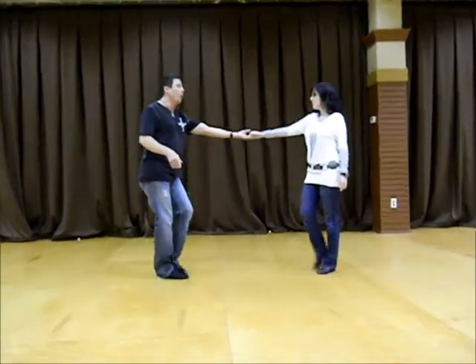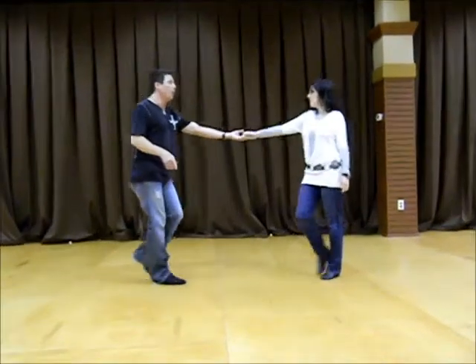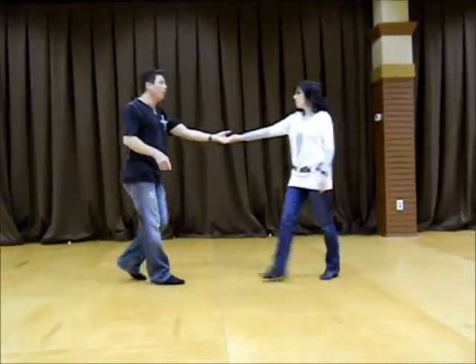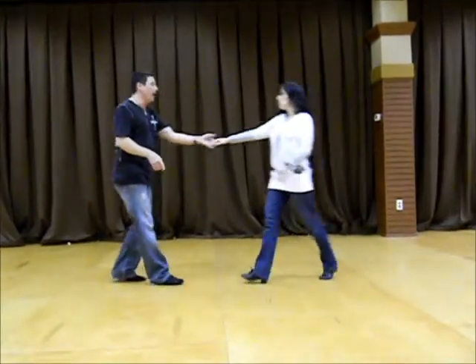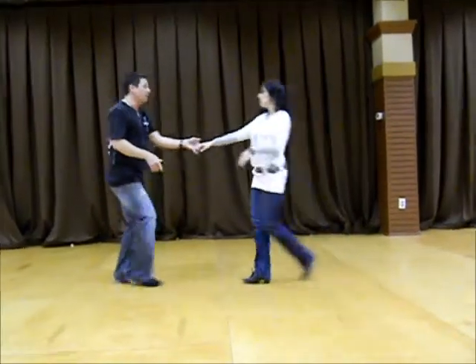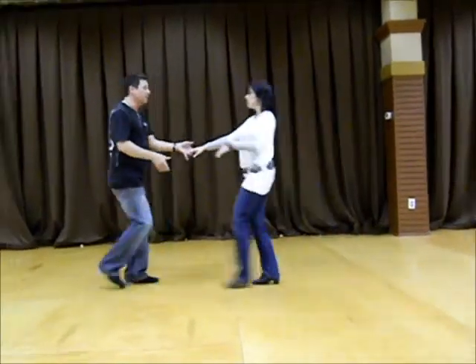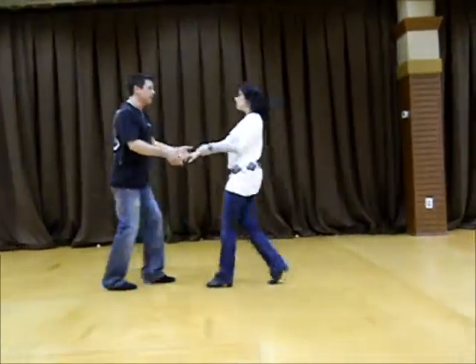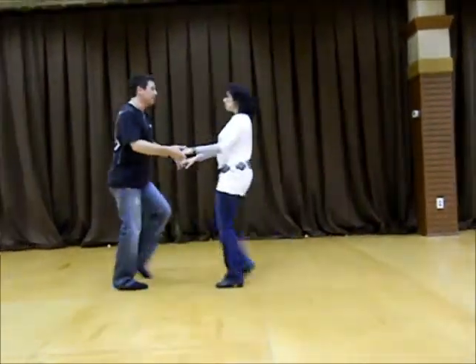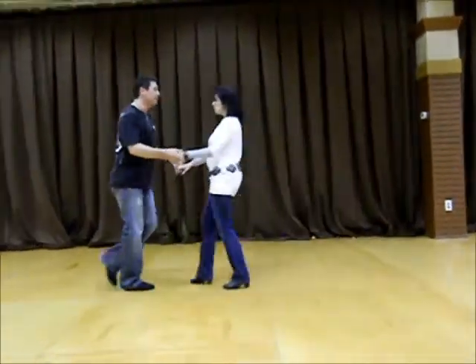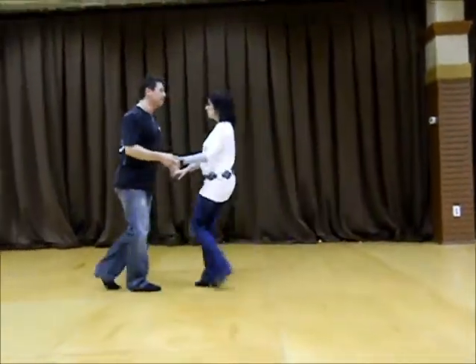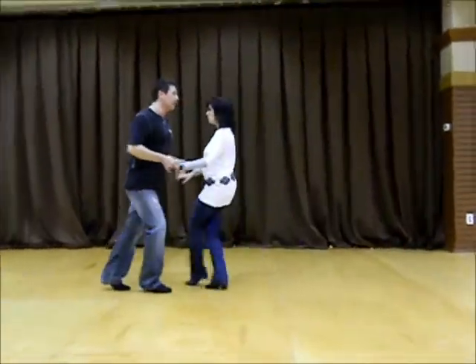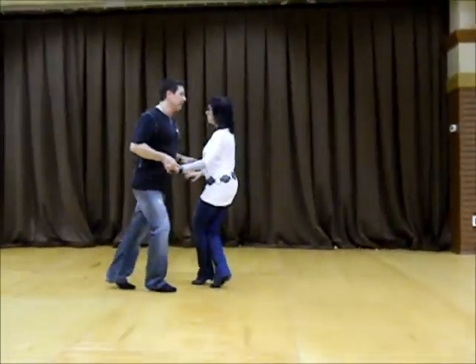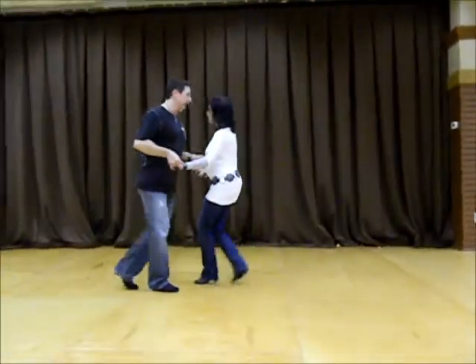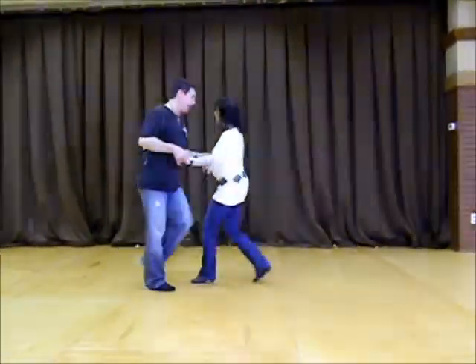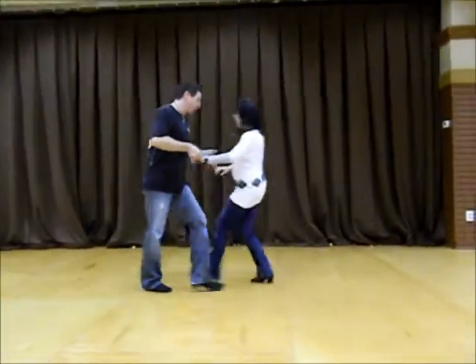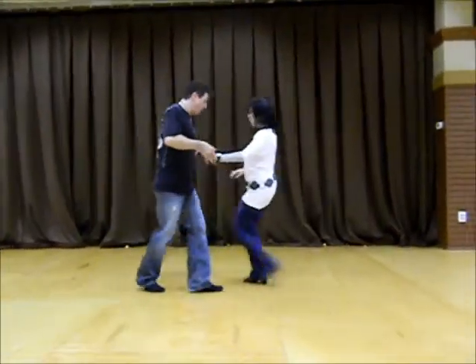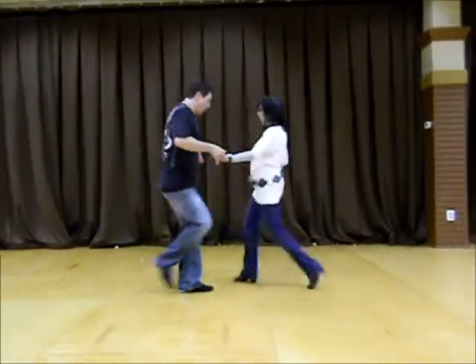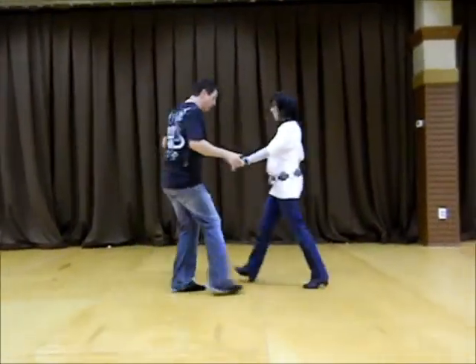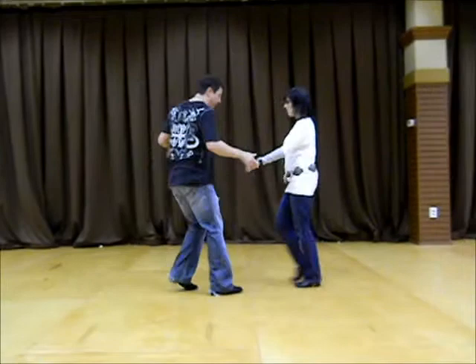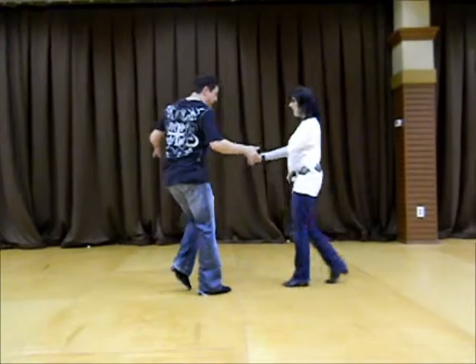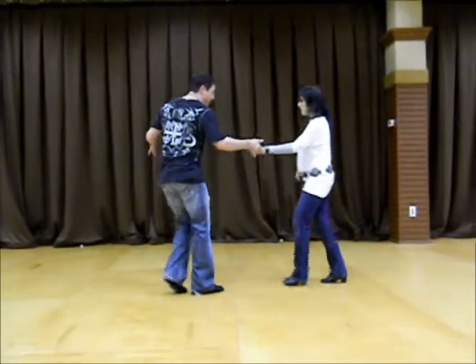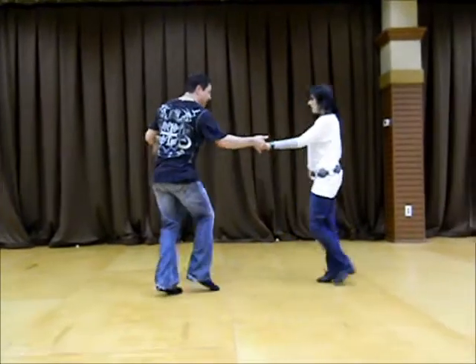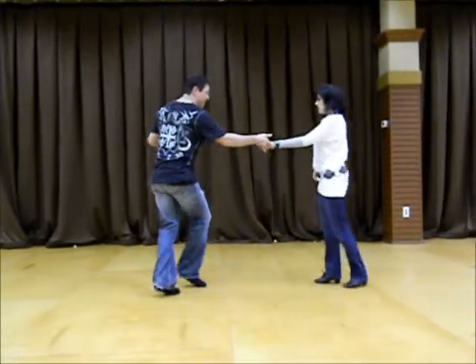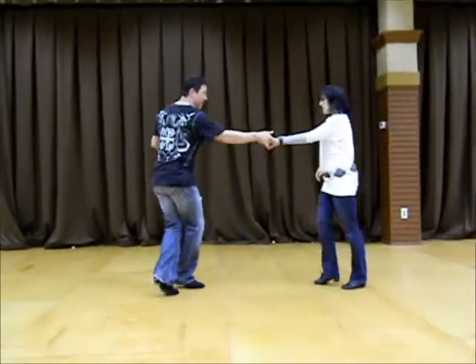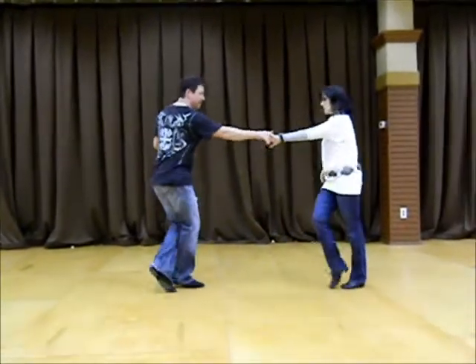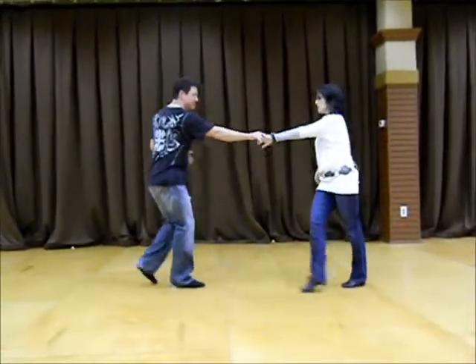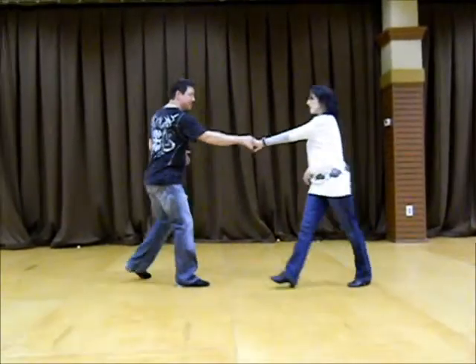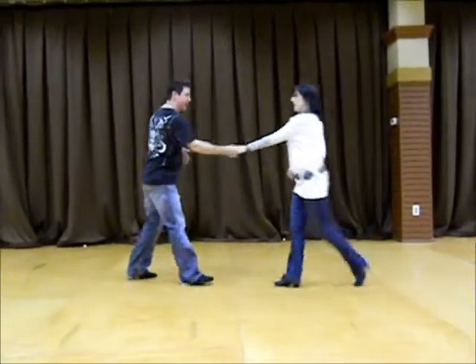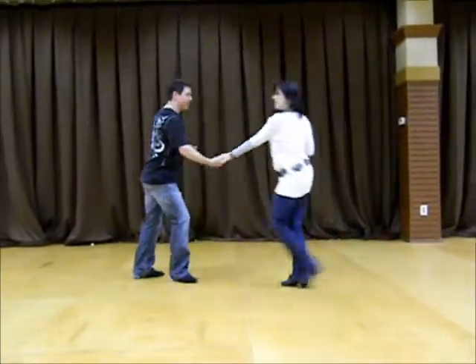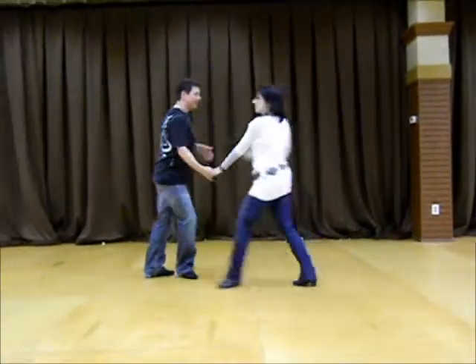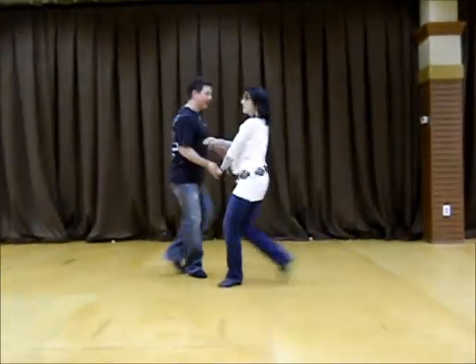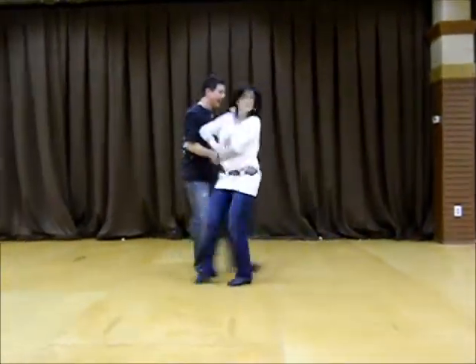One, two, three, and four, five, and six, seven, eight.